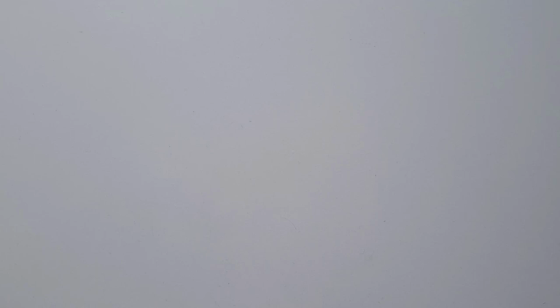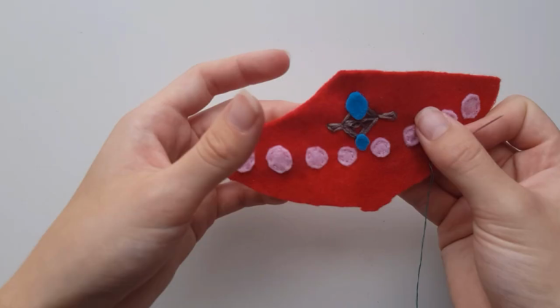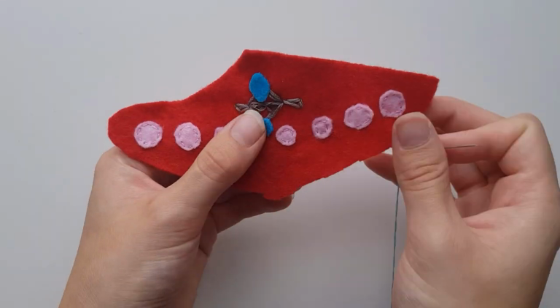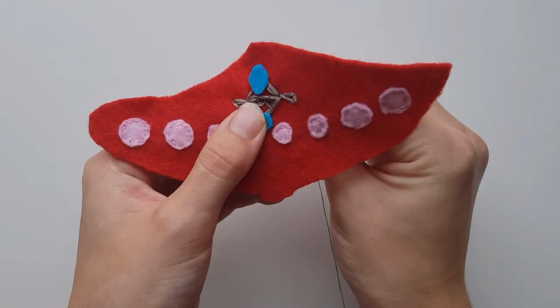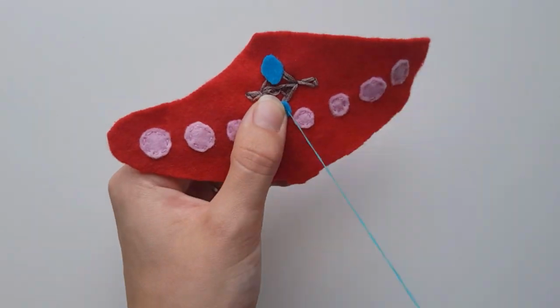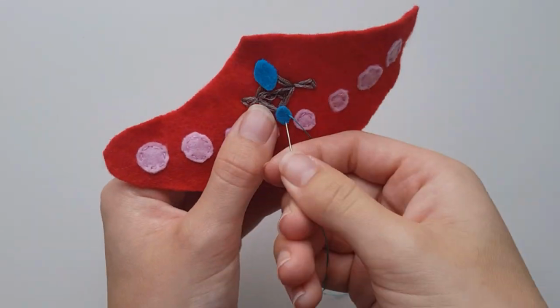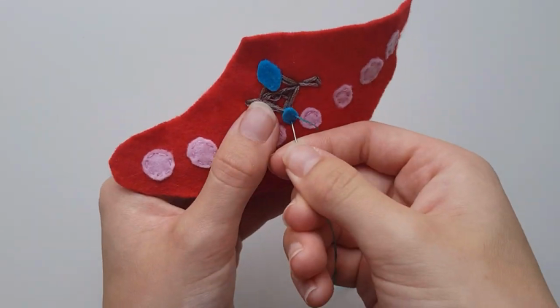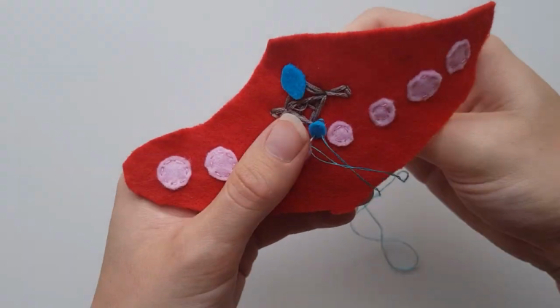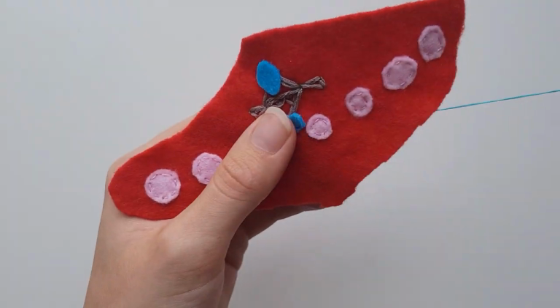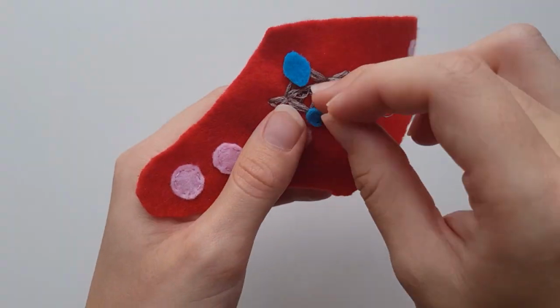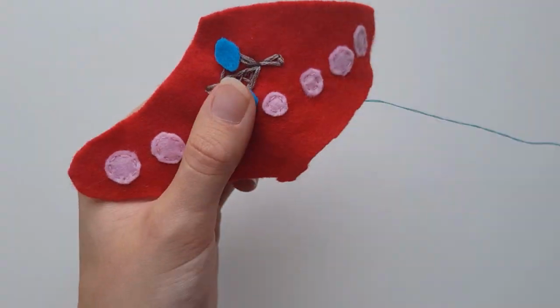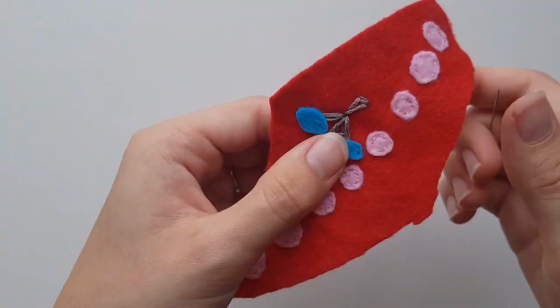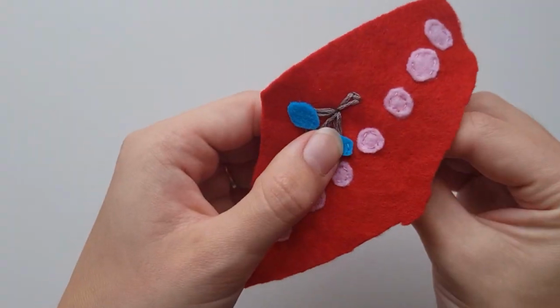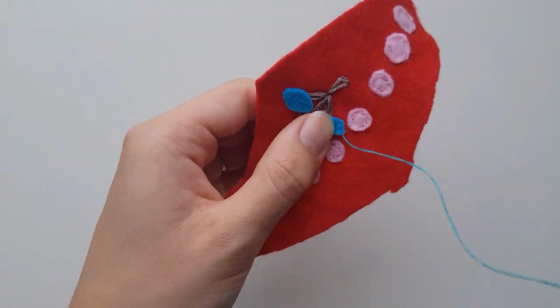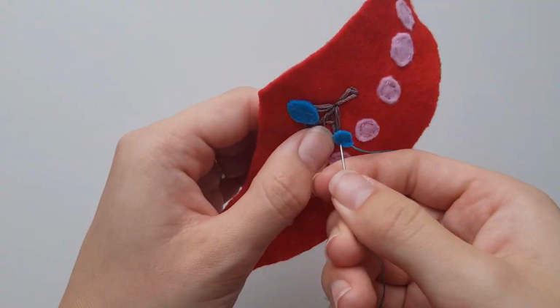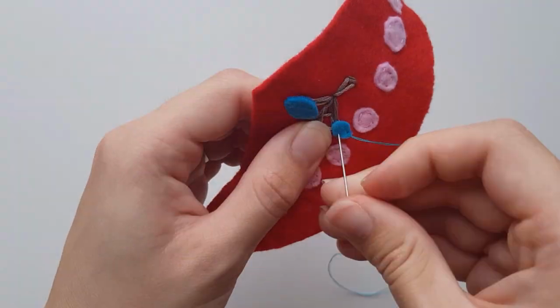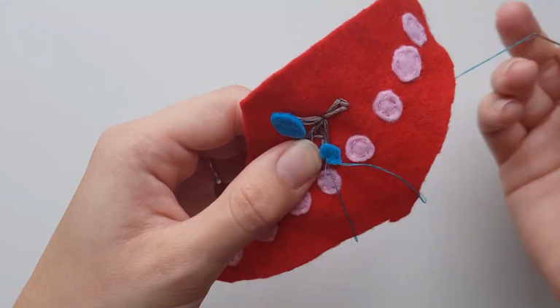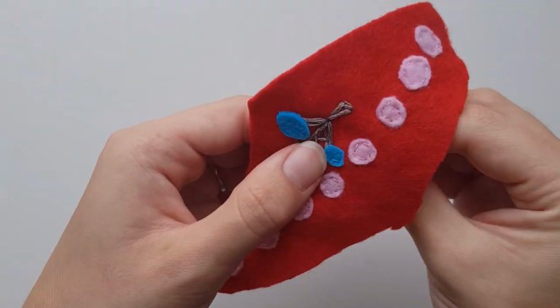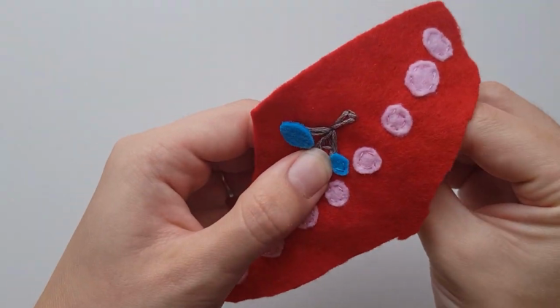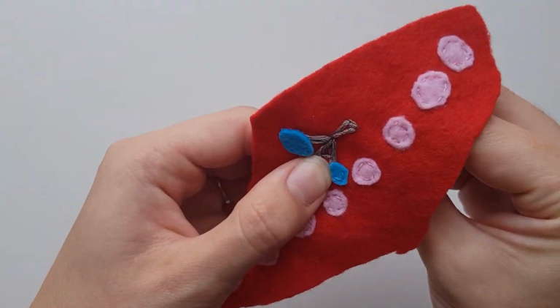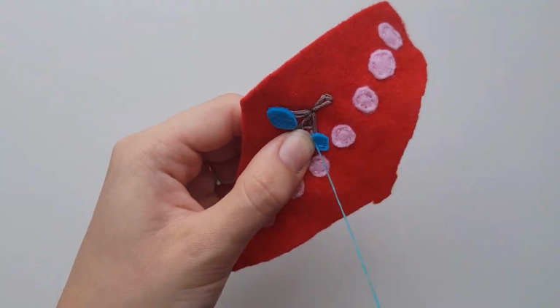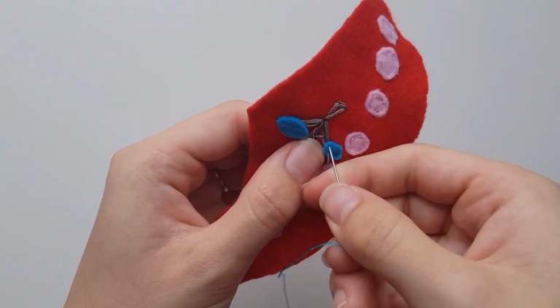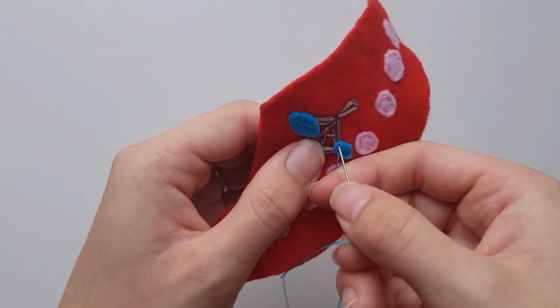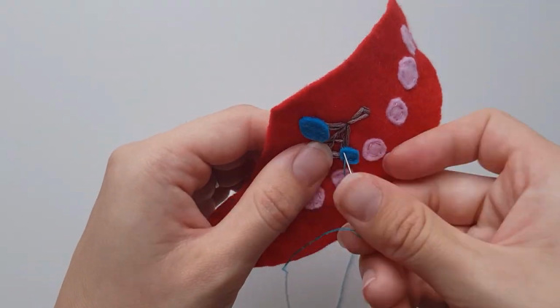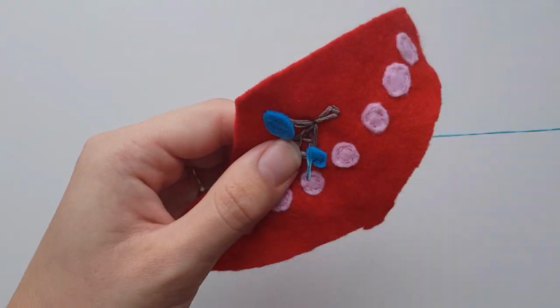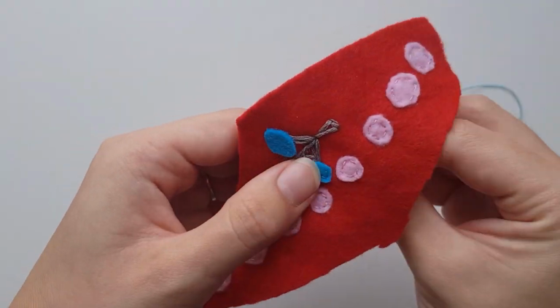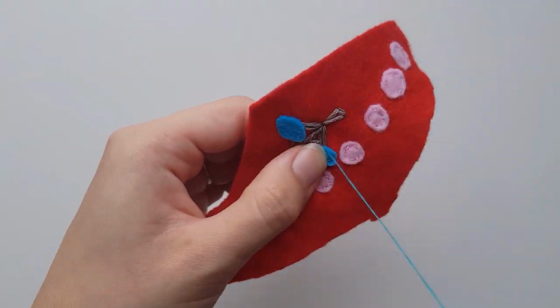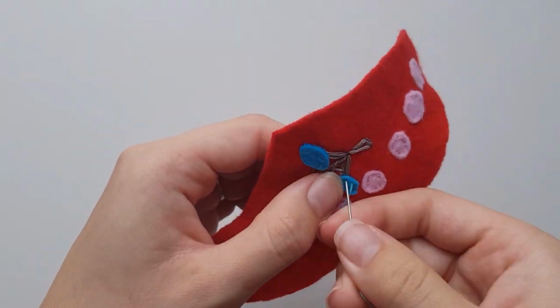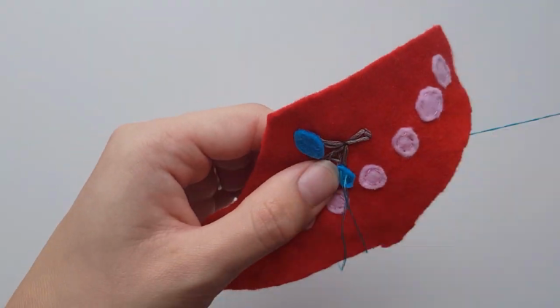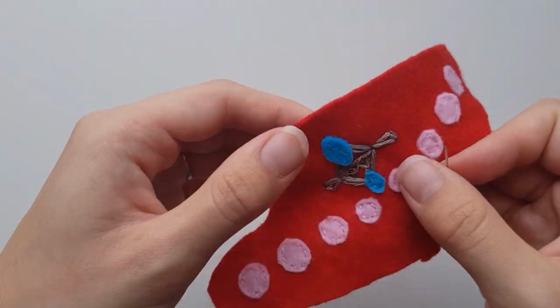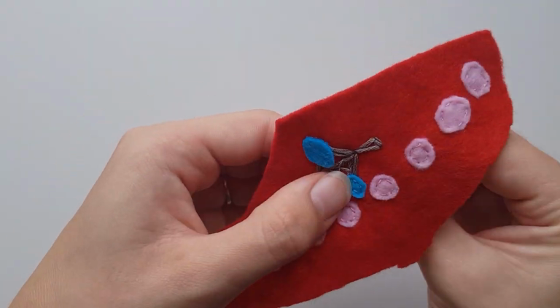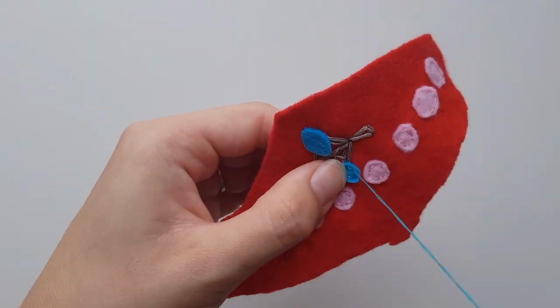Above the embroidery, use a running stitch to join the large blue gem piece on top and the smaller one below this.